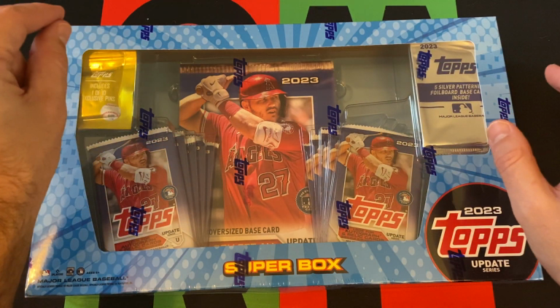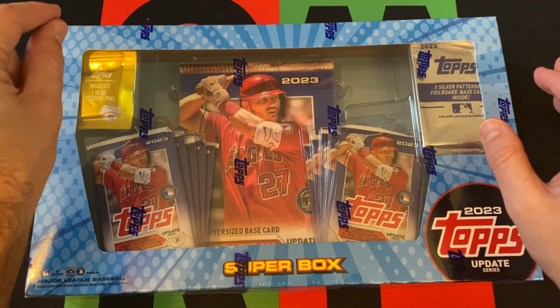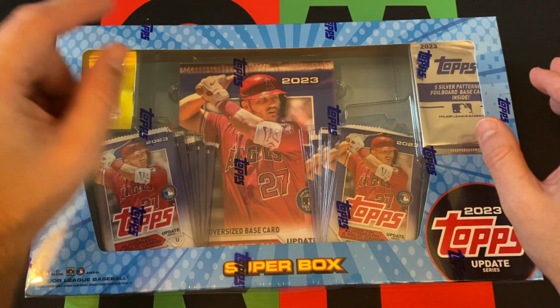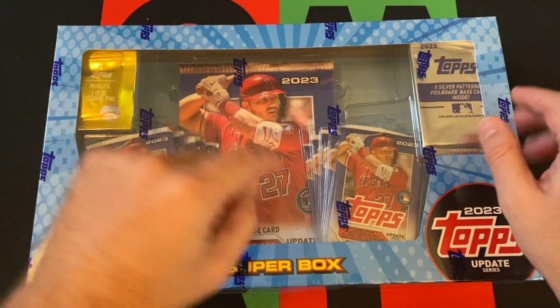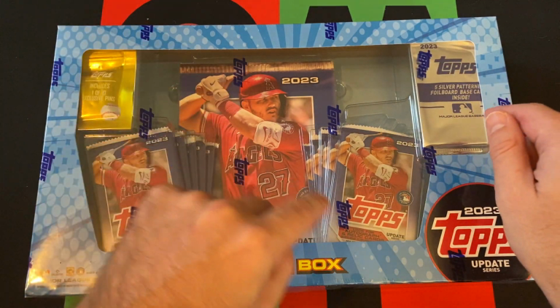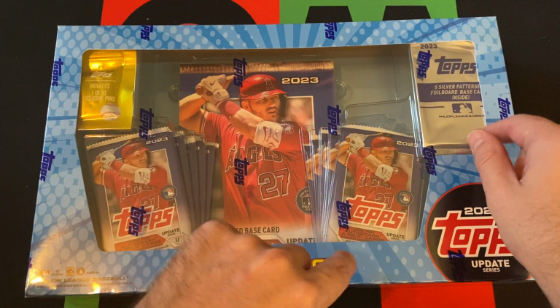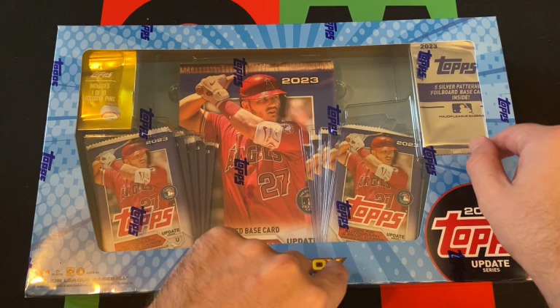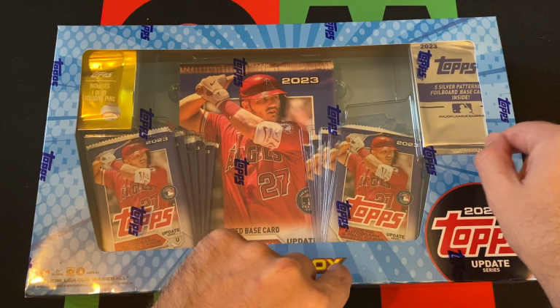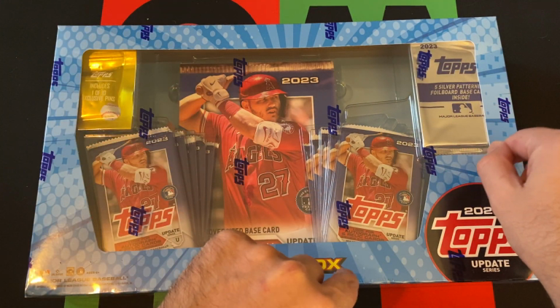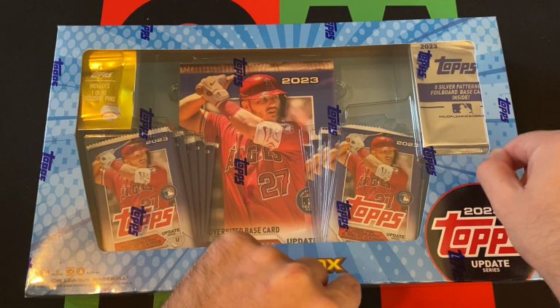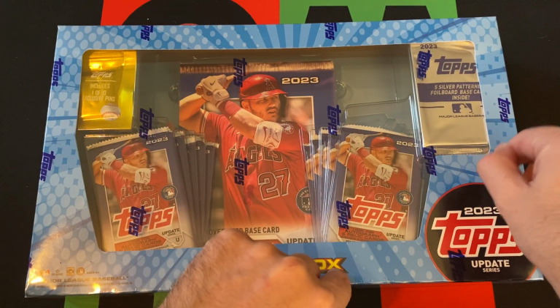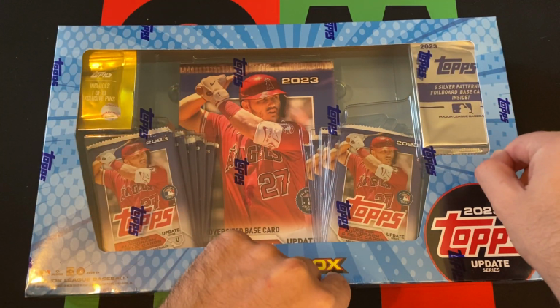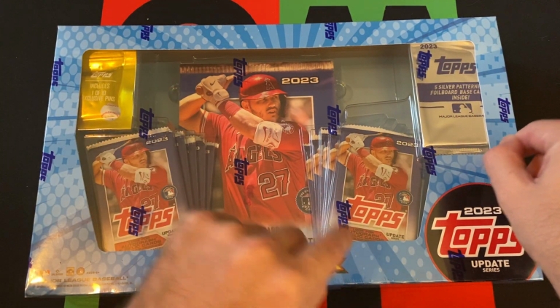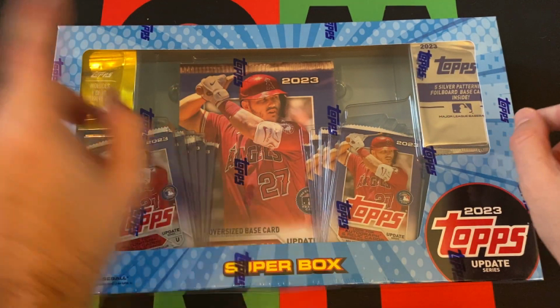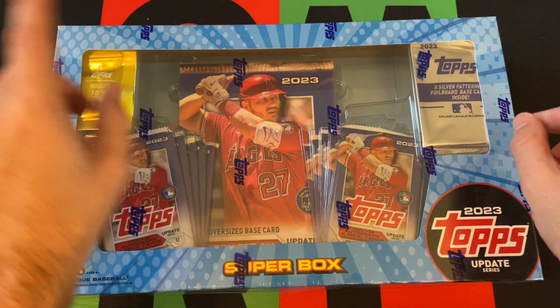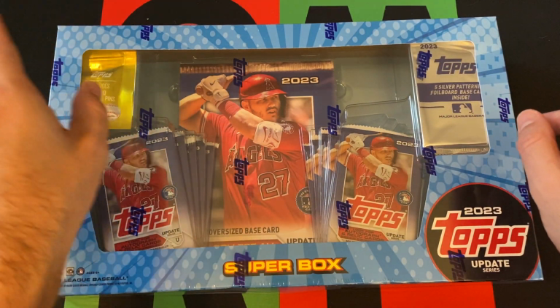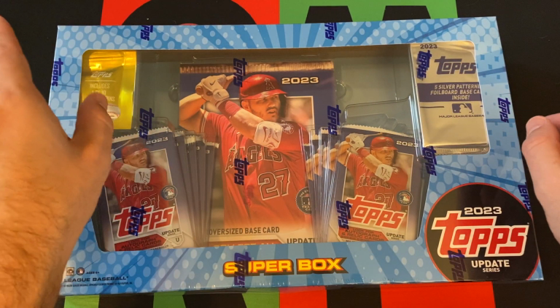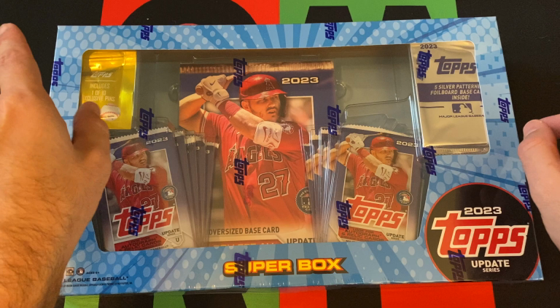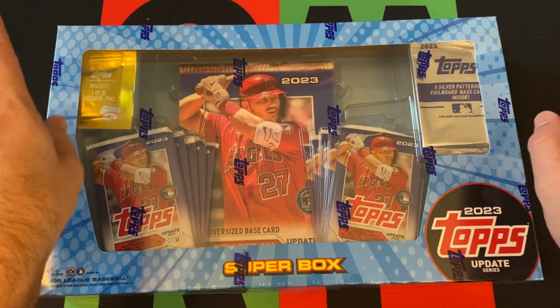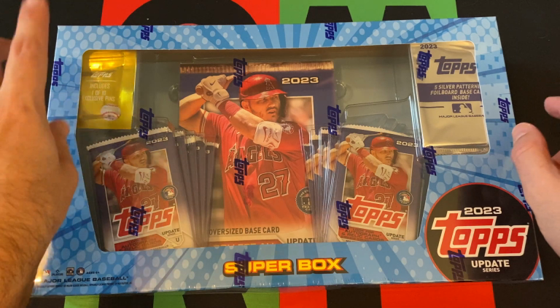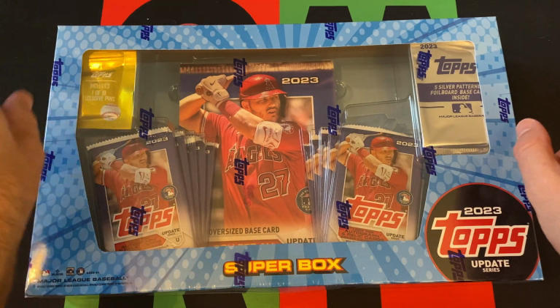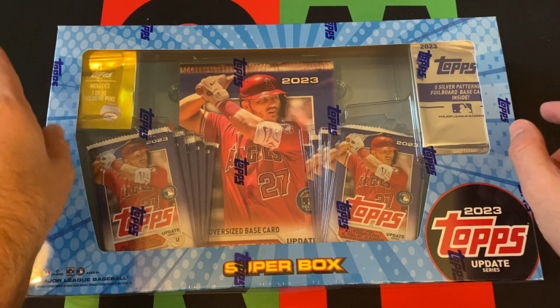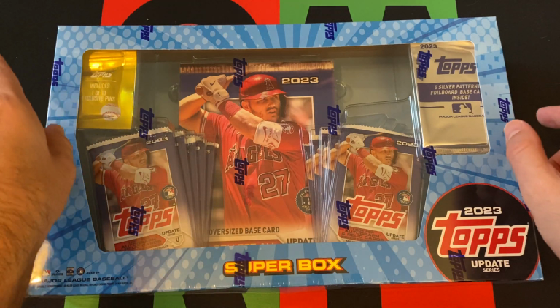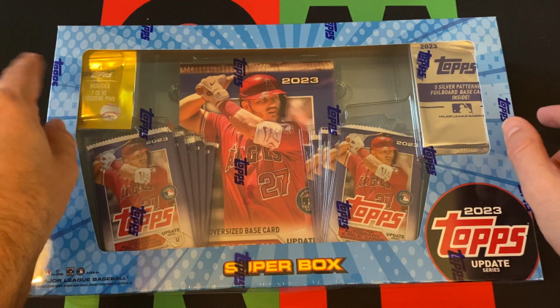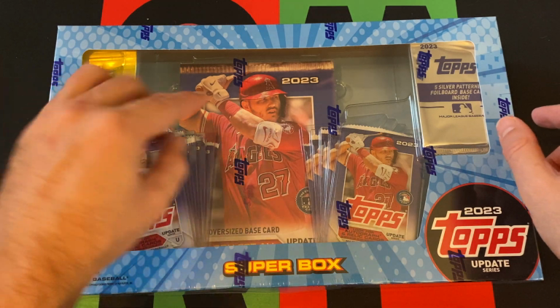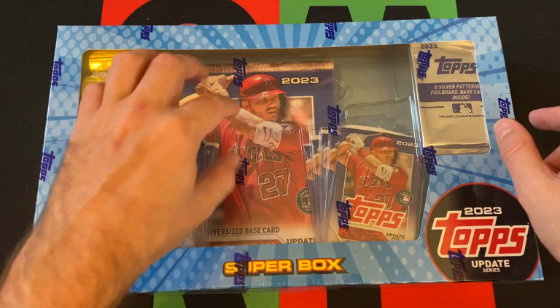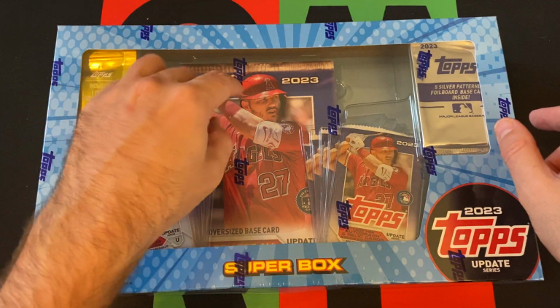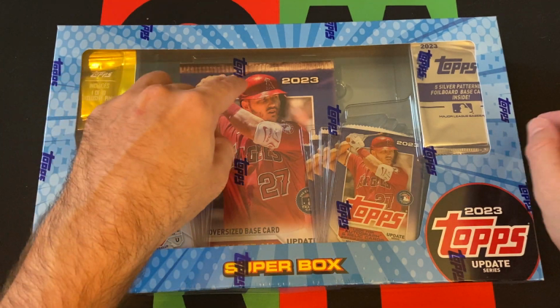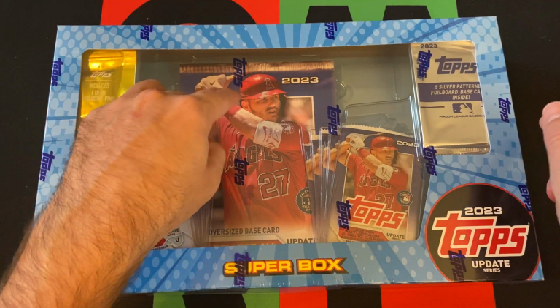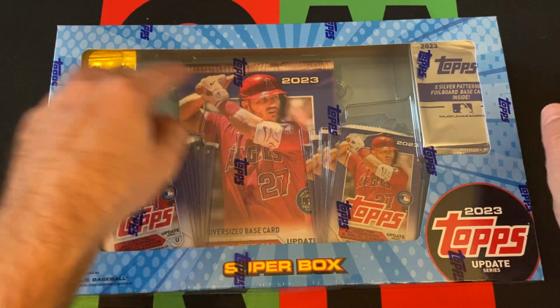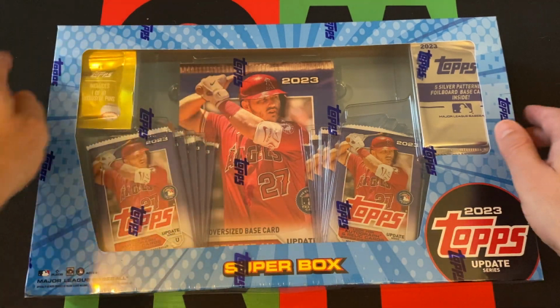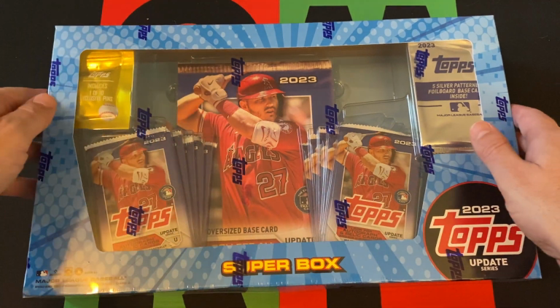One thing I noticed about these compared to Series 1 is there's a Companion Card.